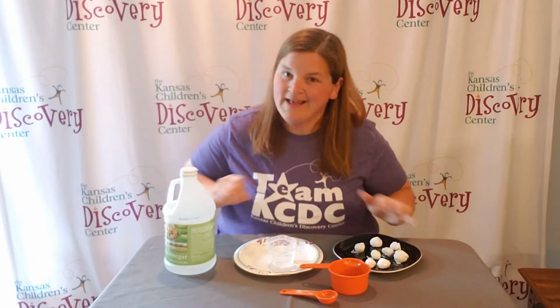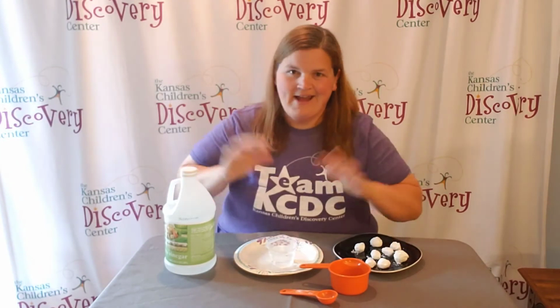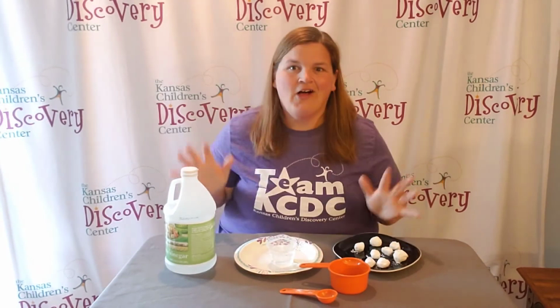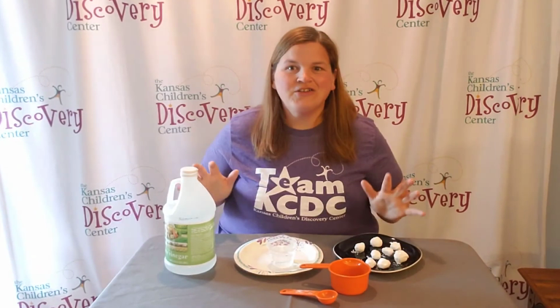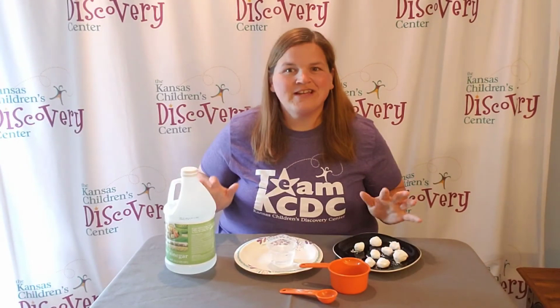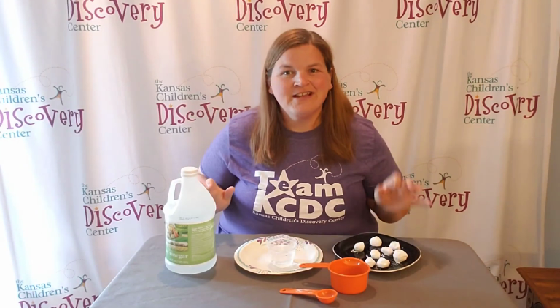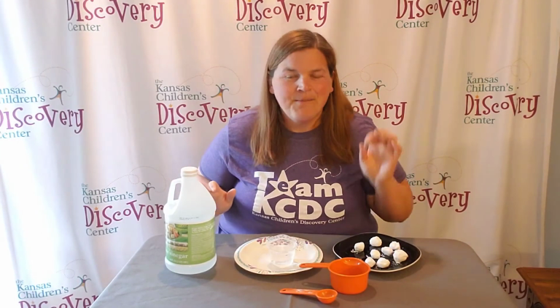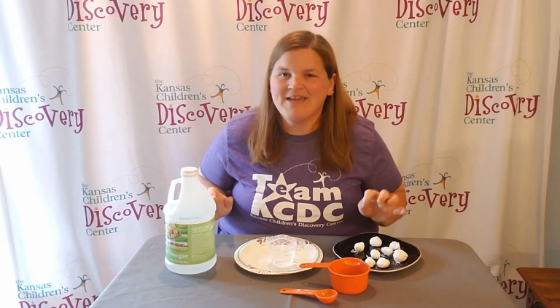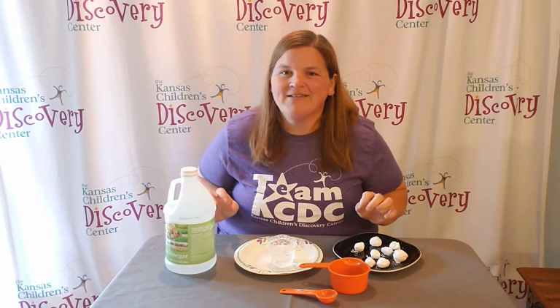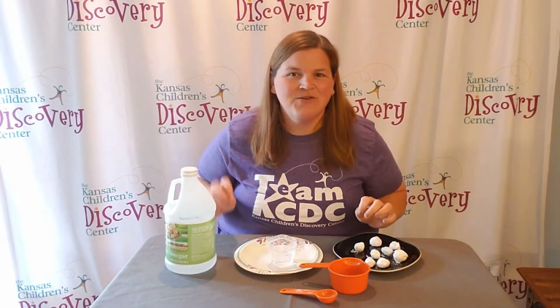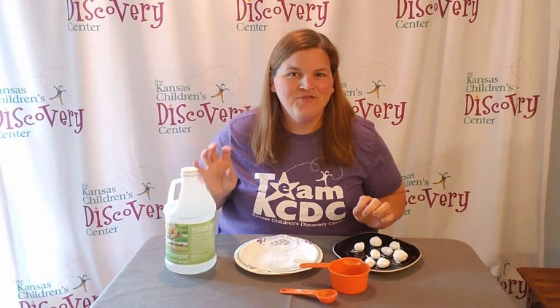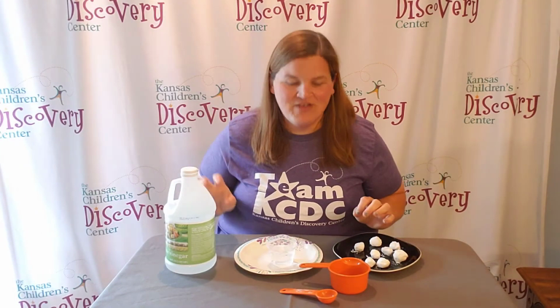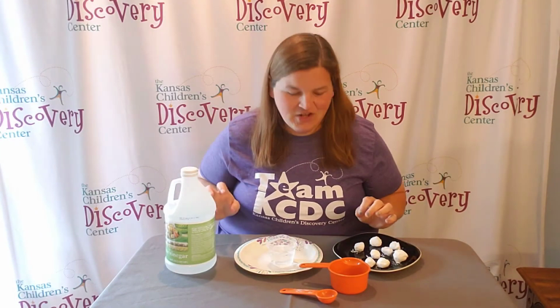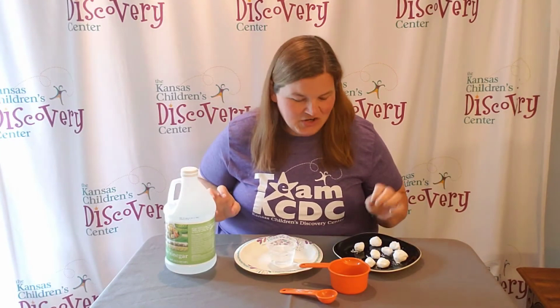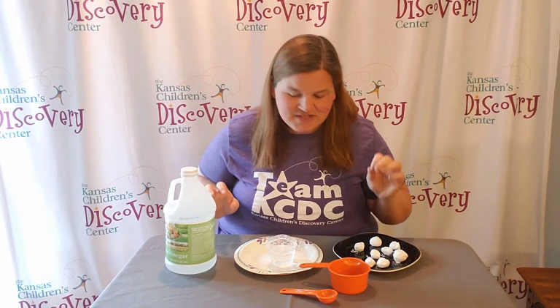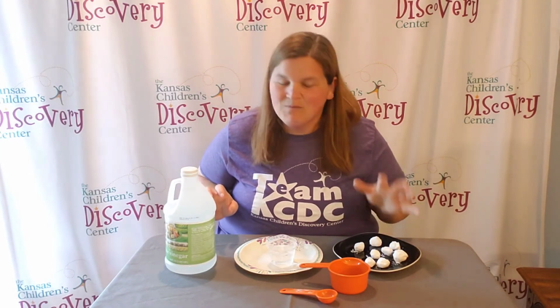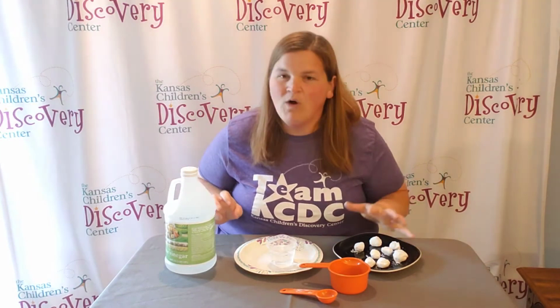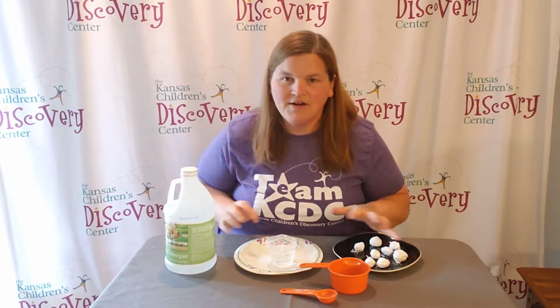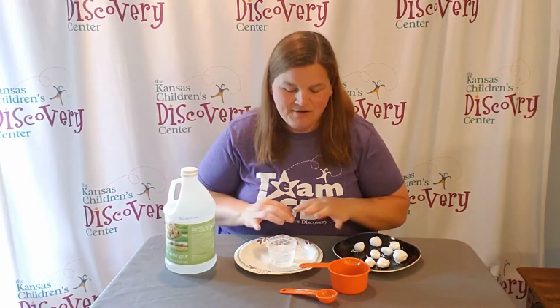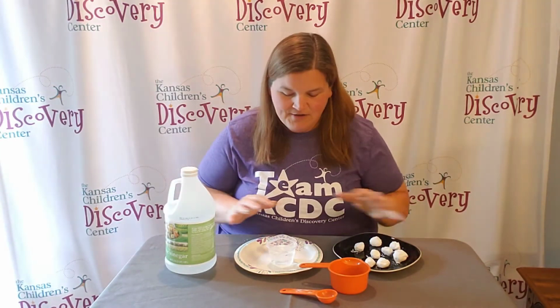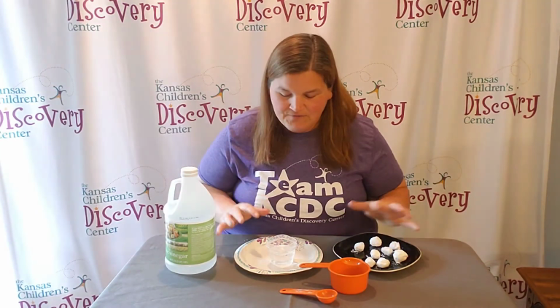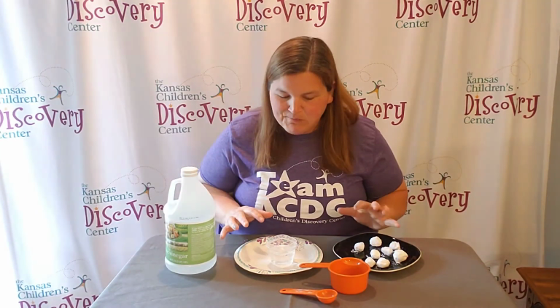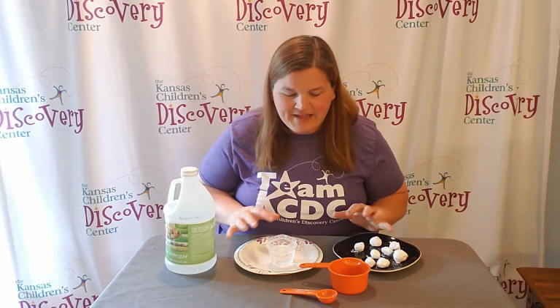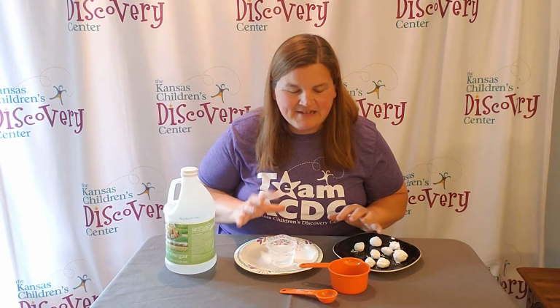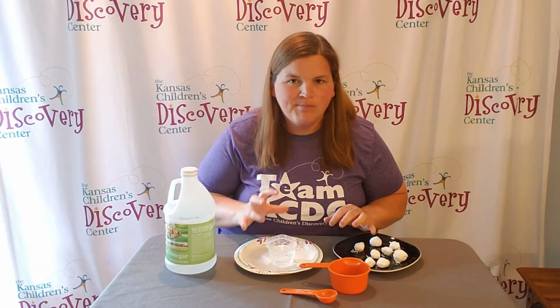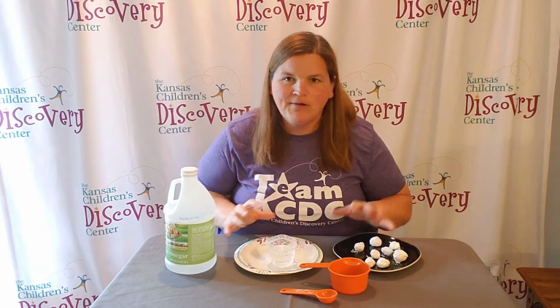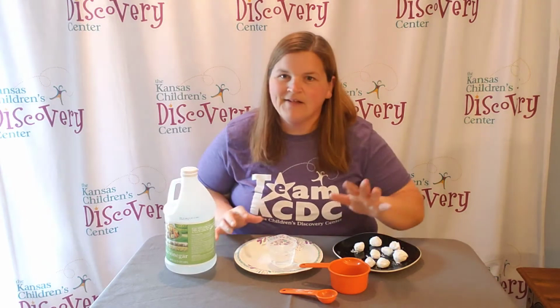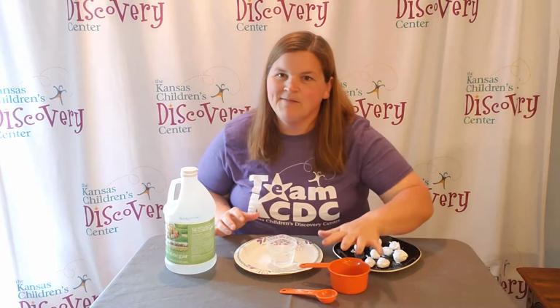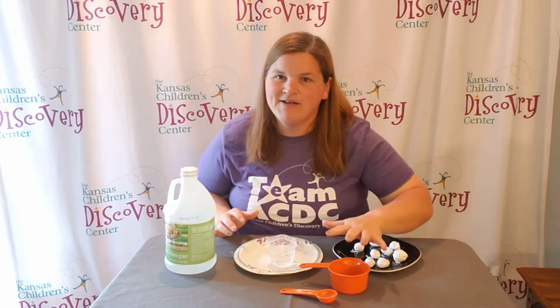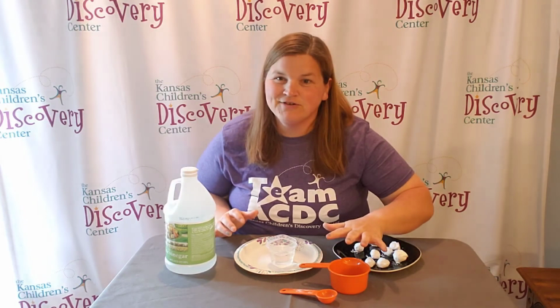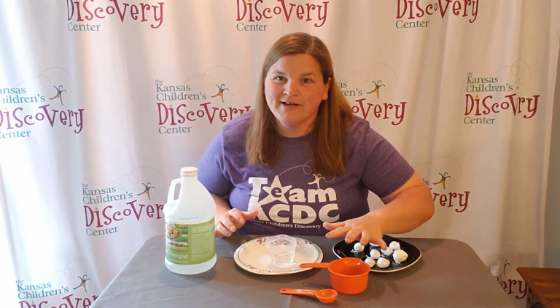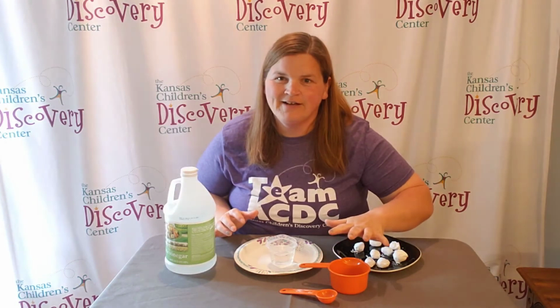And all you need: baking soda, vinegar, some water, a few plates, a bowl, and some measuring cups.